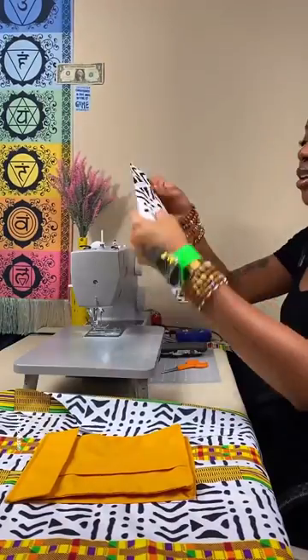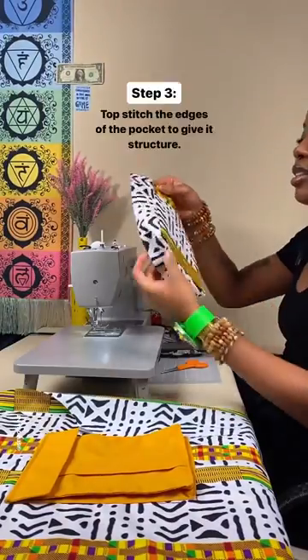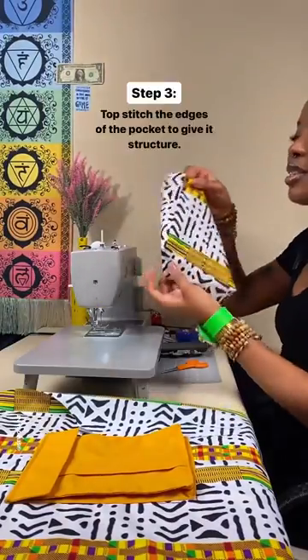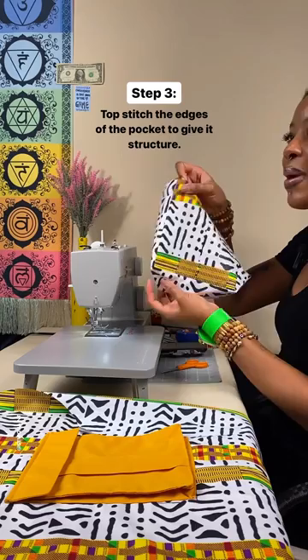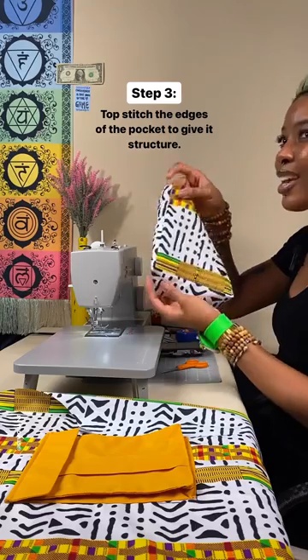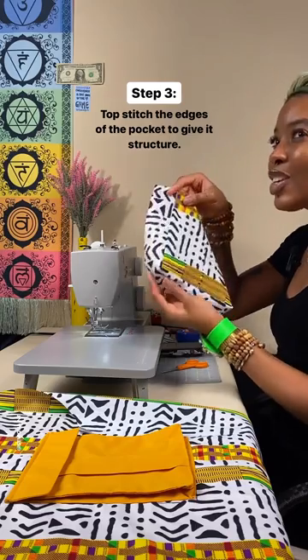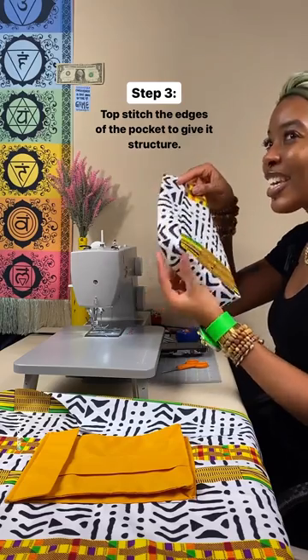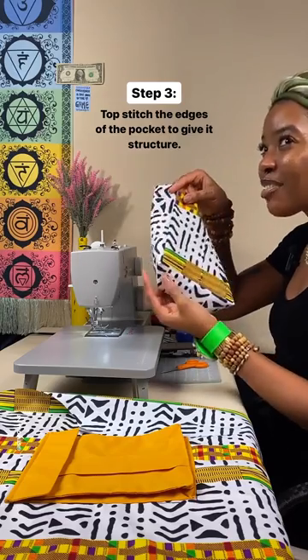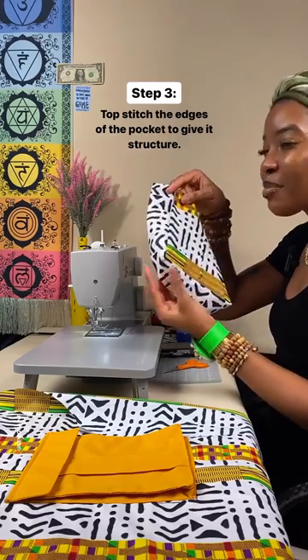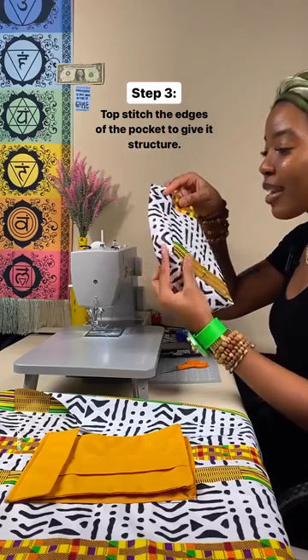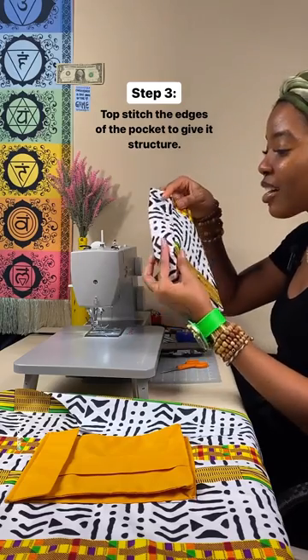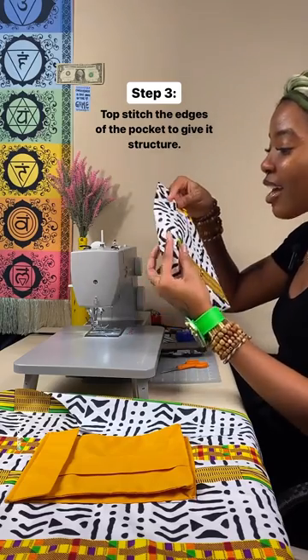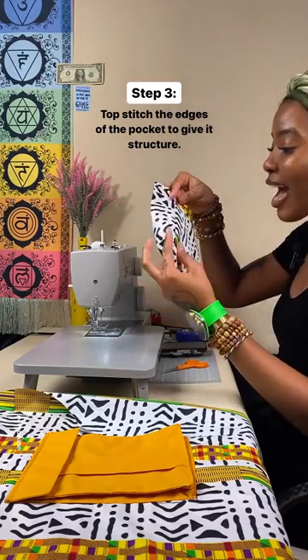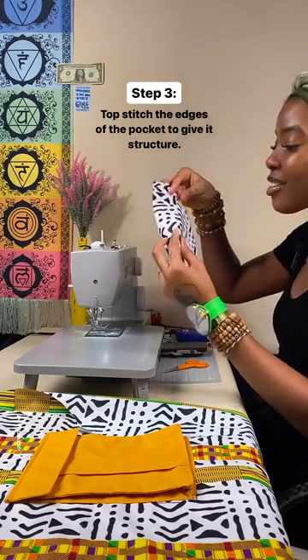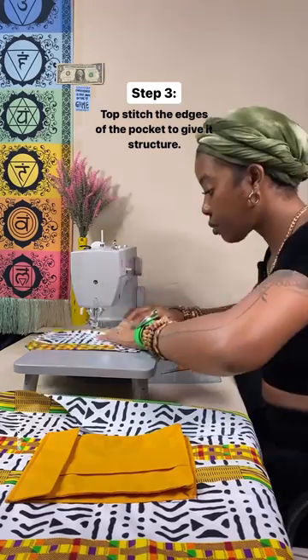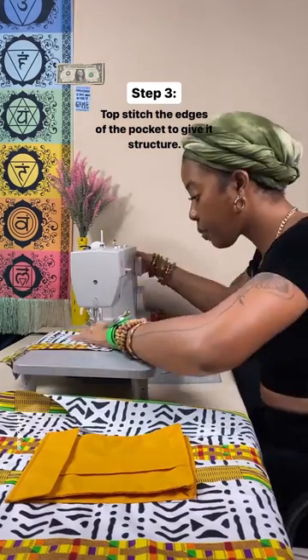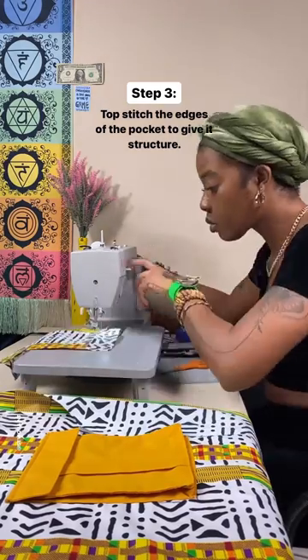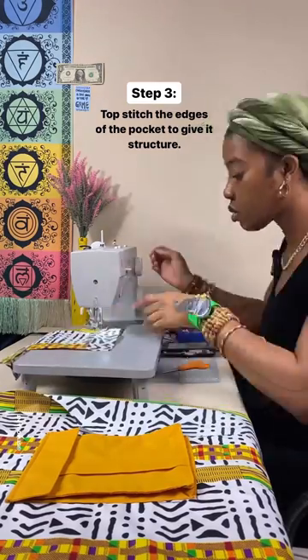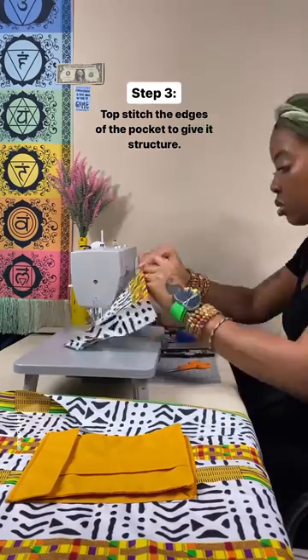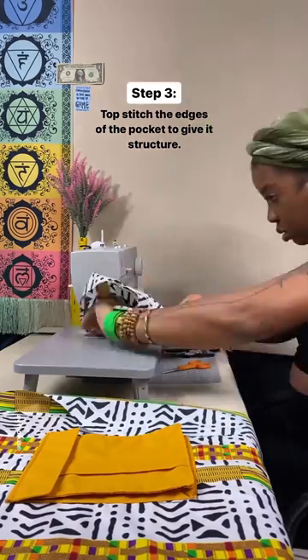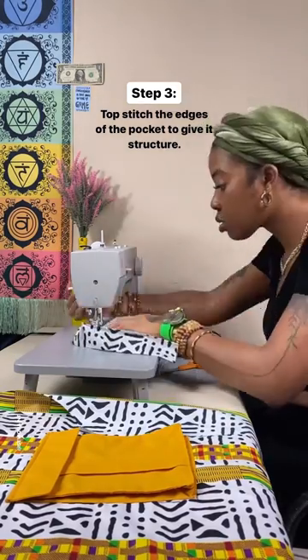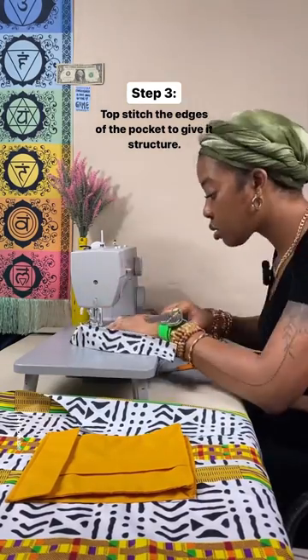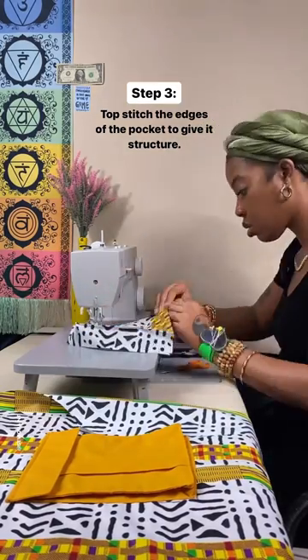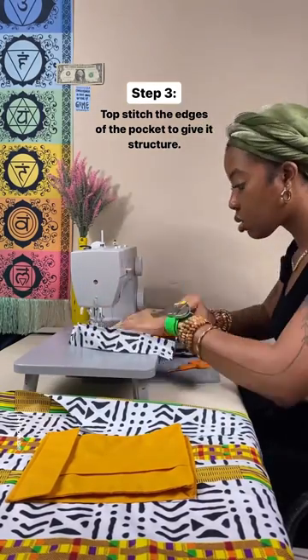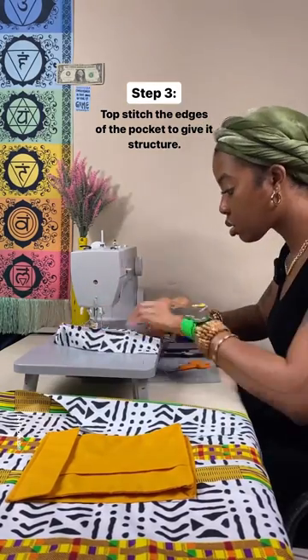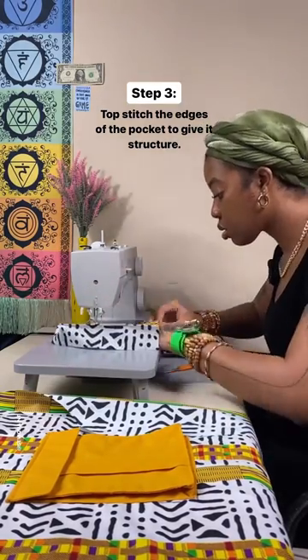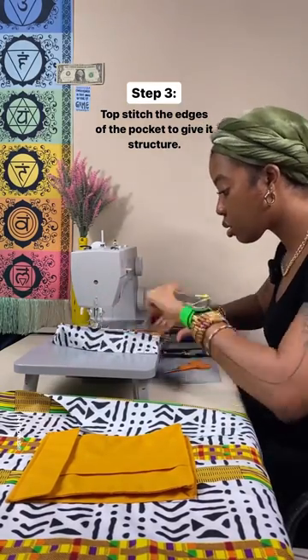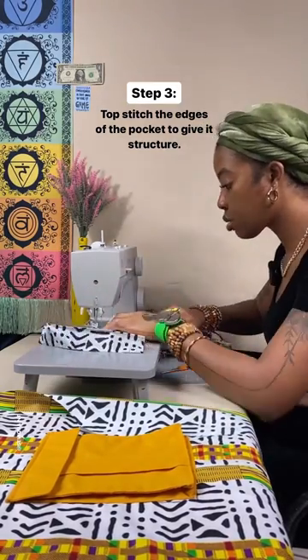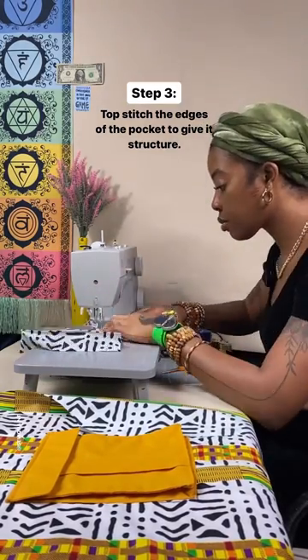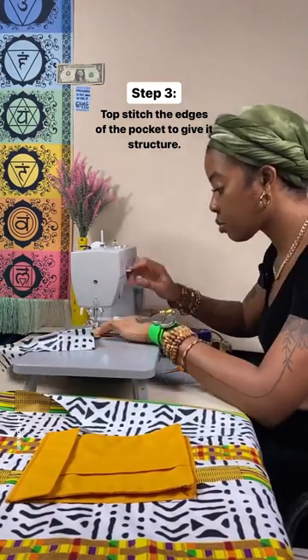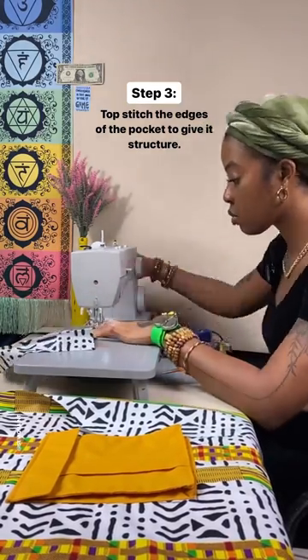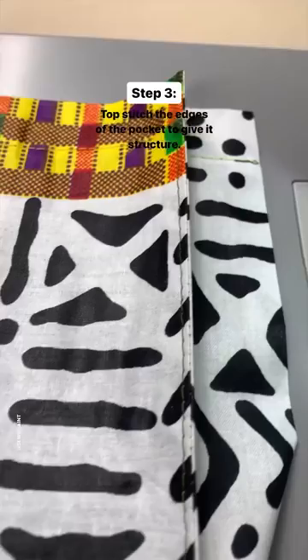To make it look even better, I stitched around the seam. Boom!